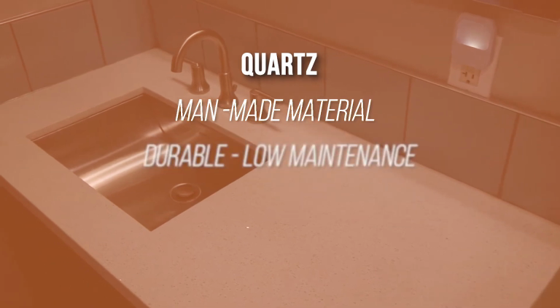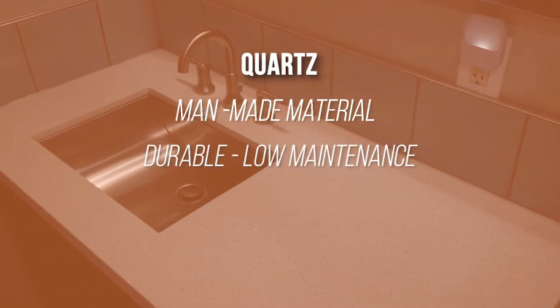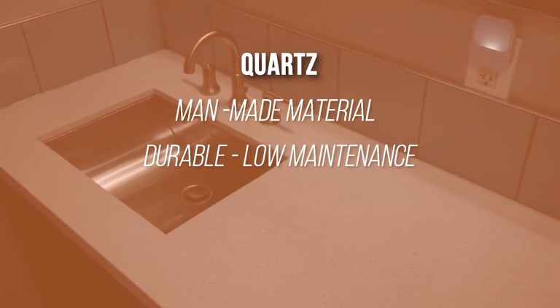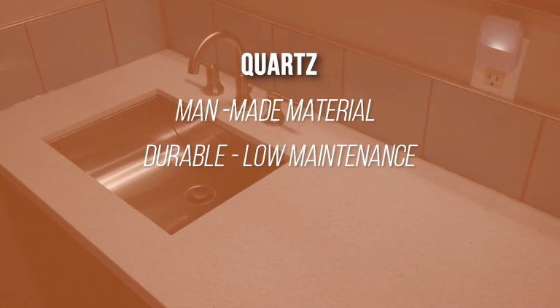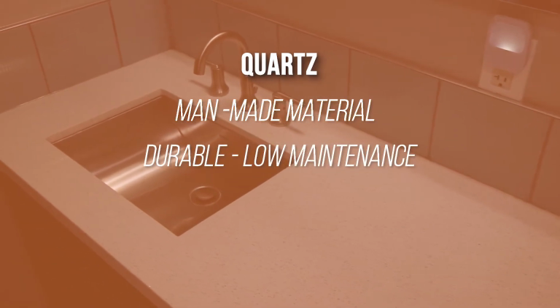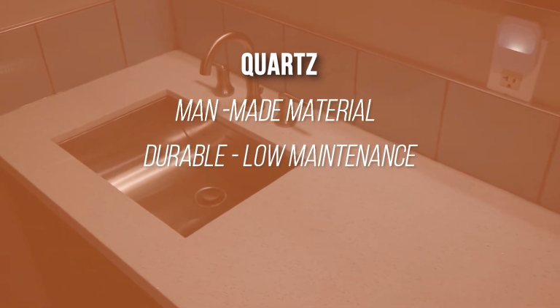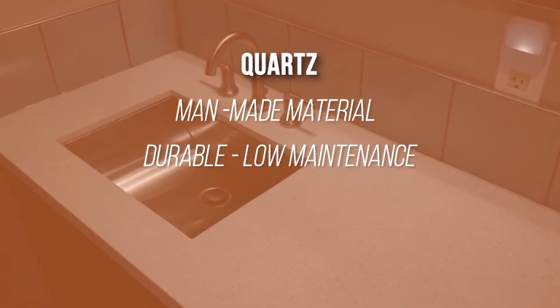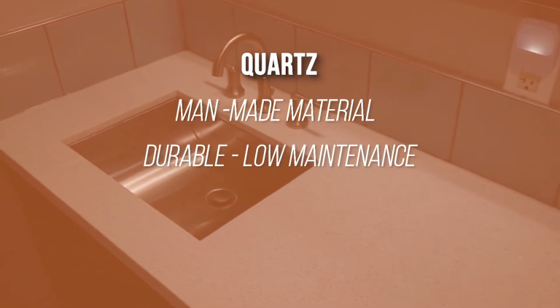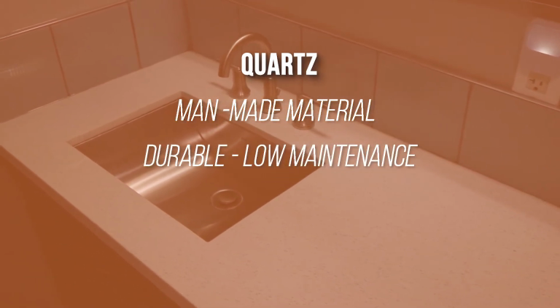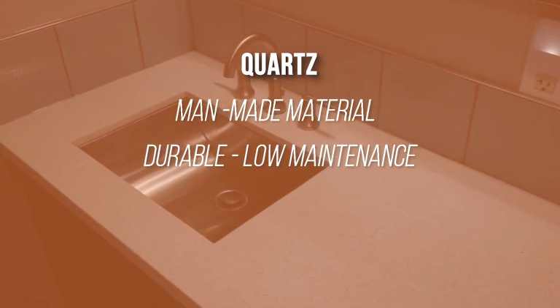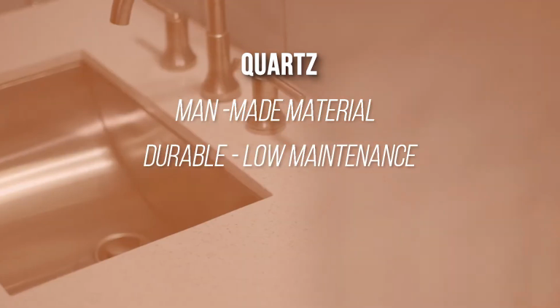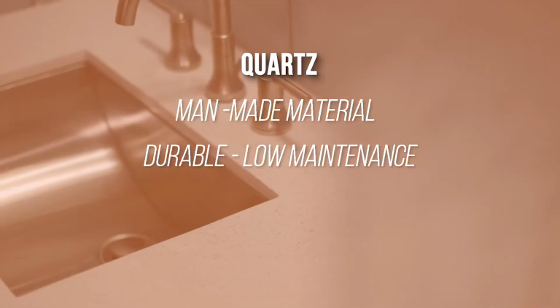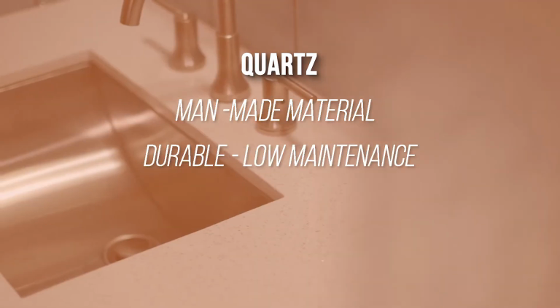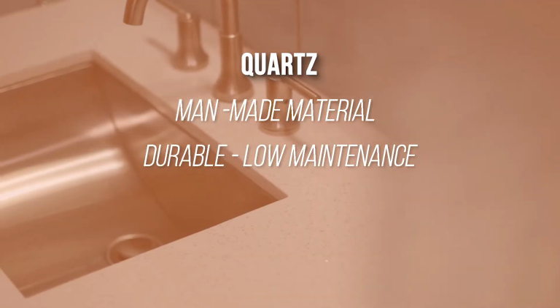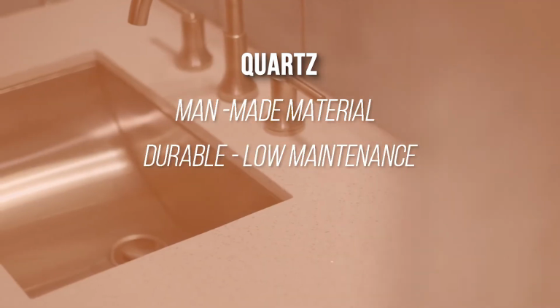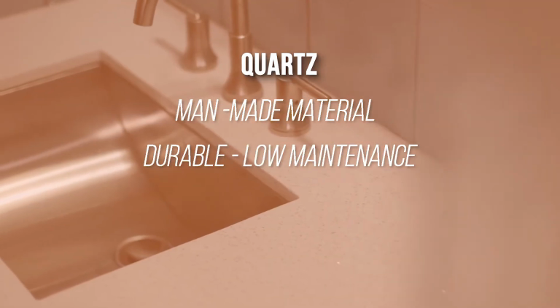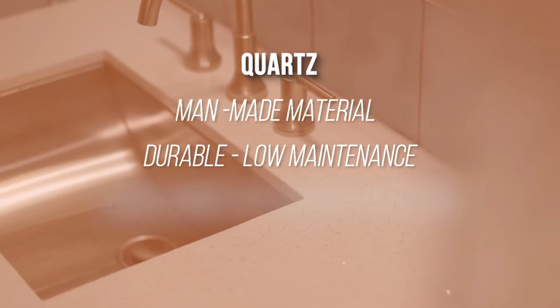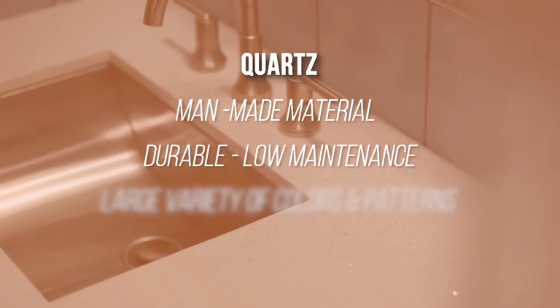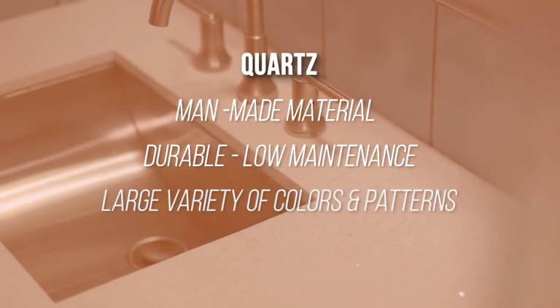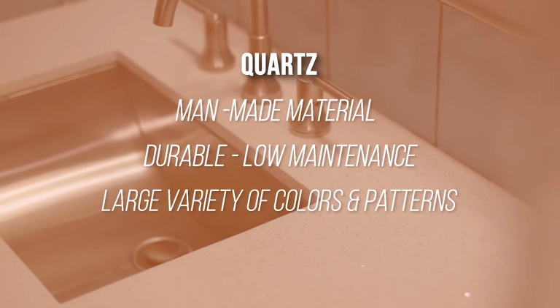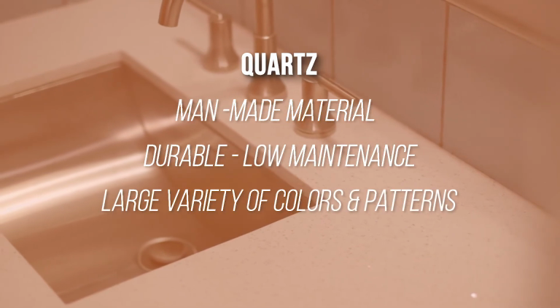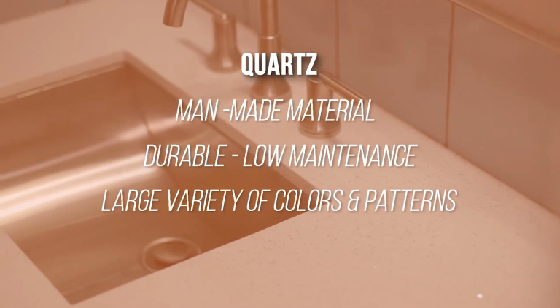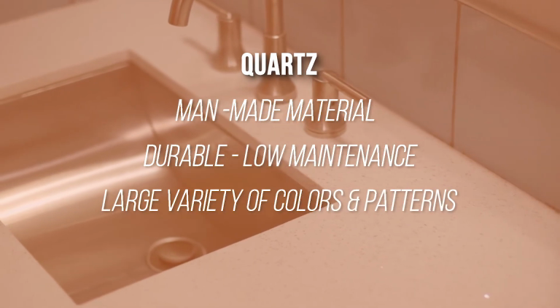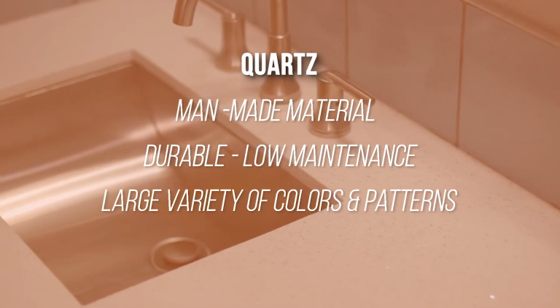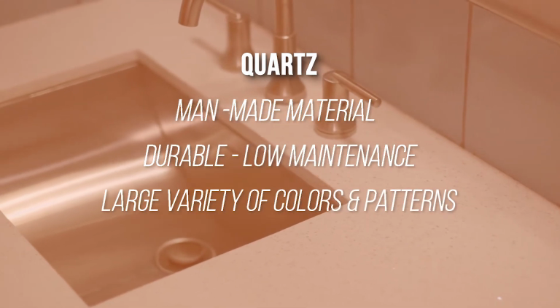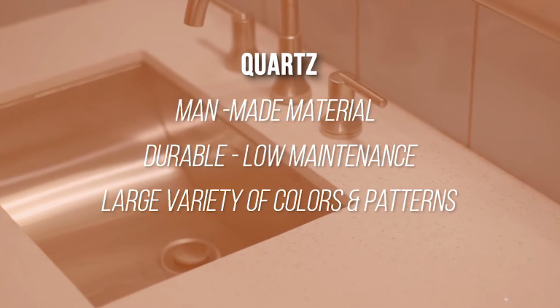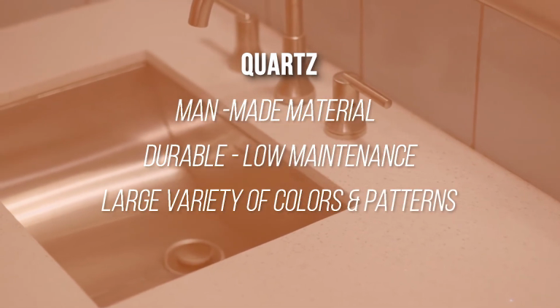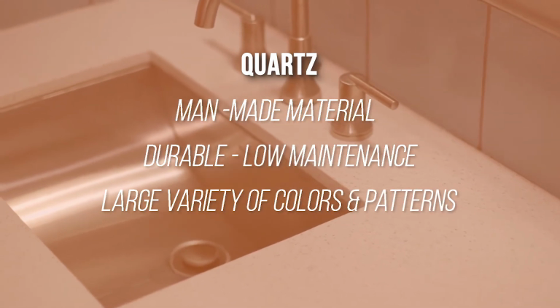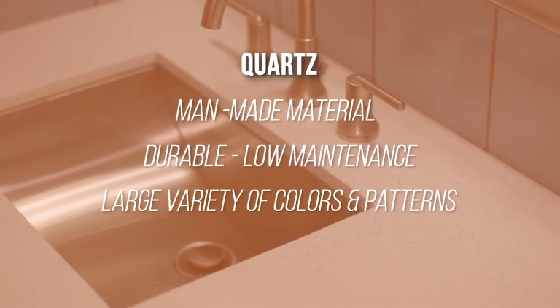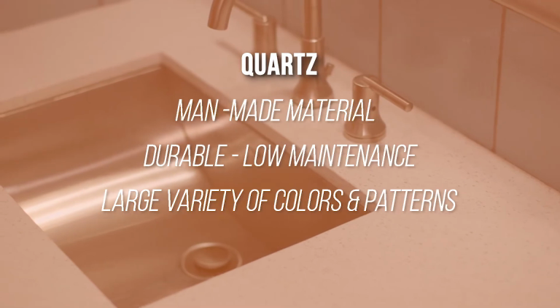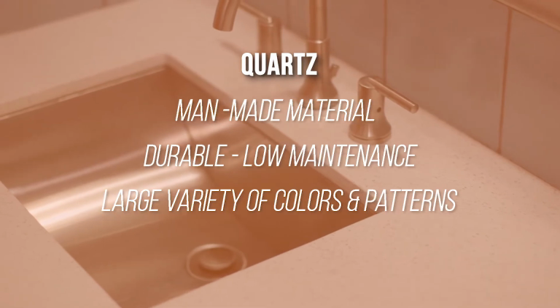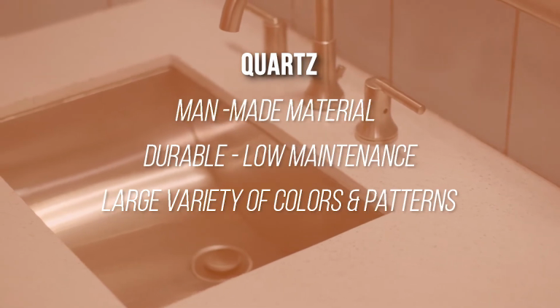Quartz is a man-made material that has the same benefits of granite. It's durable, practically maintenance-free, and comes in a variety of colors and patterns.